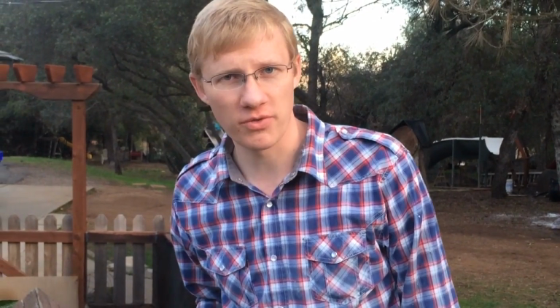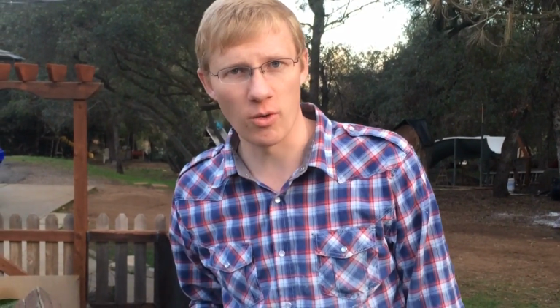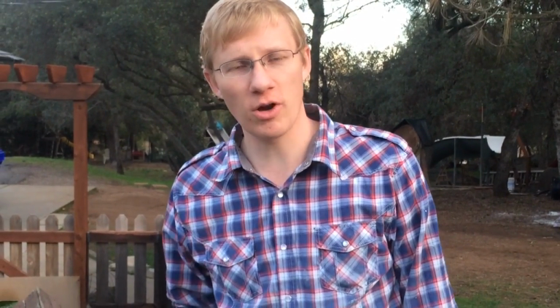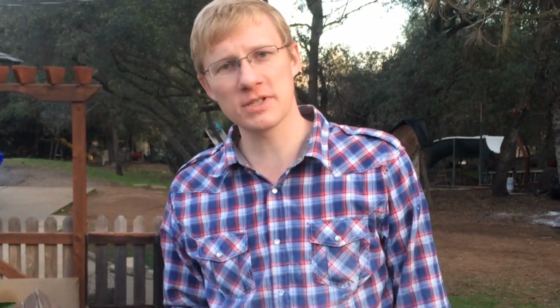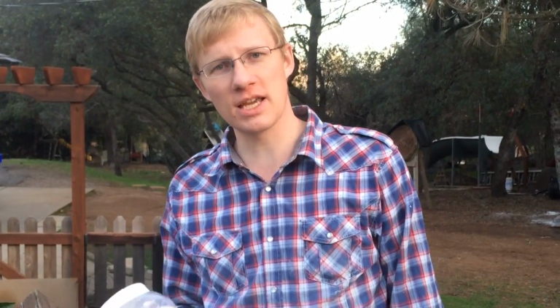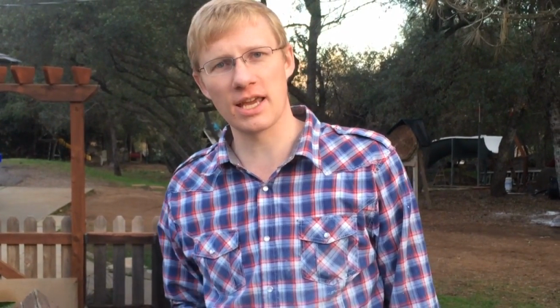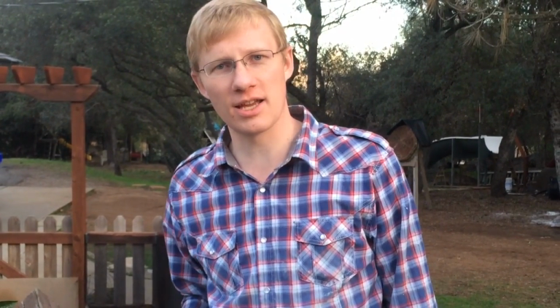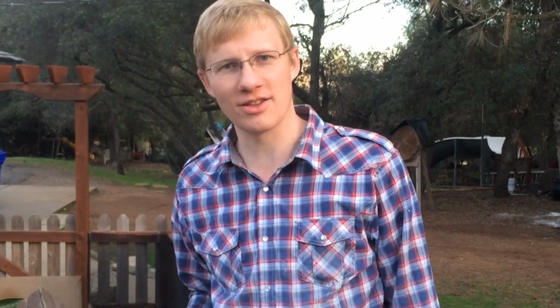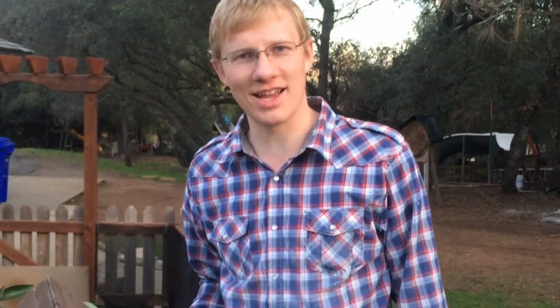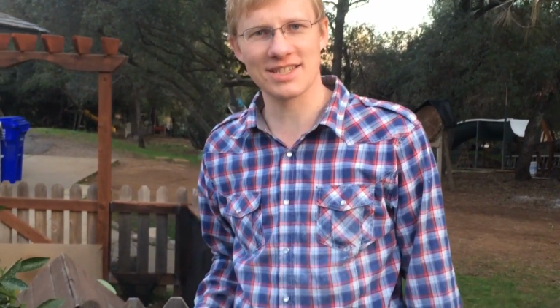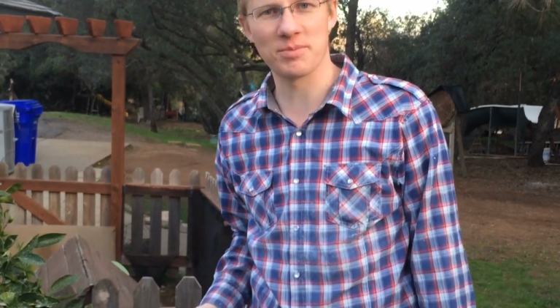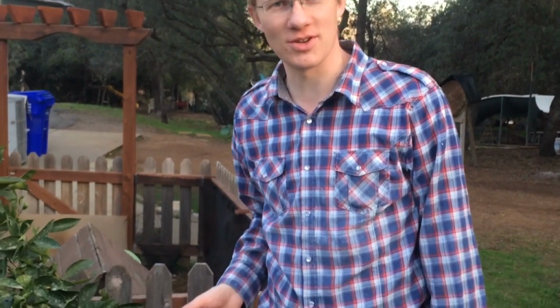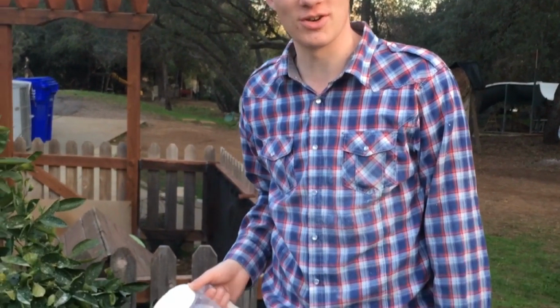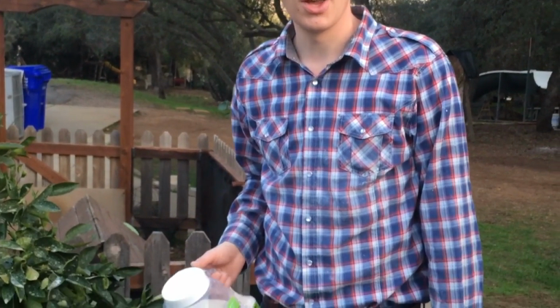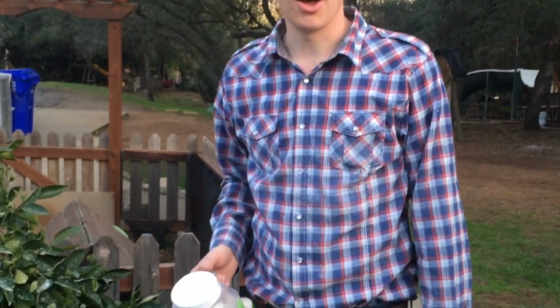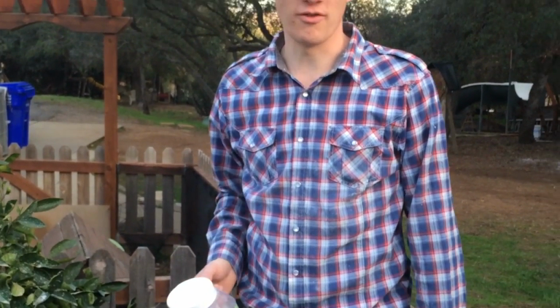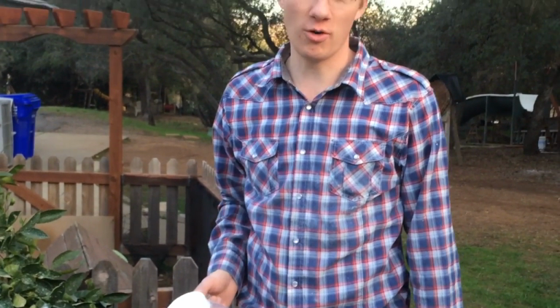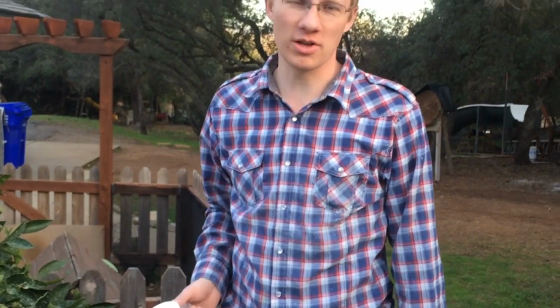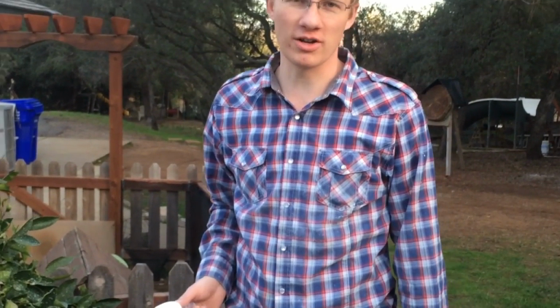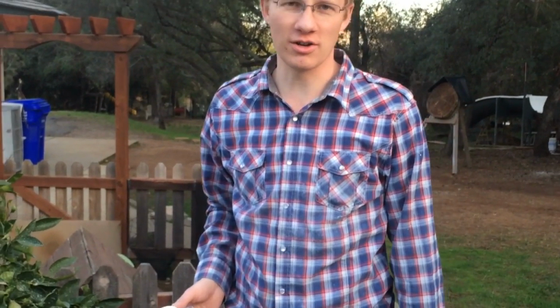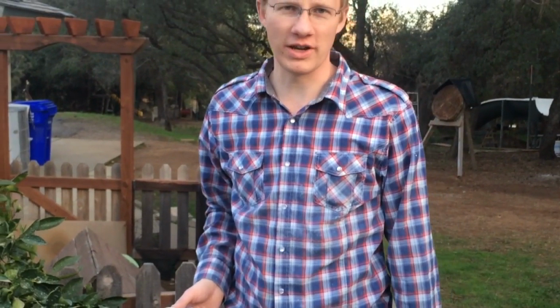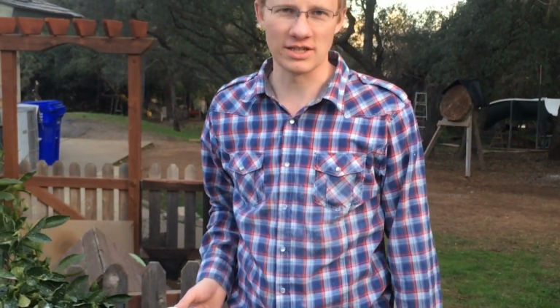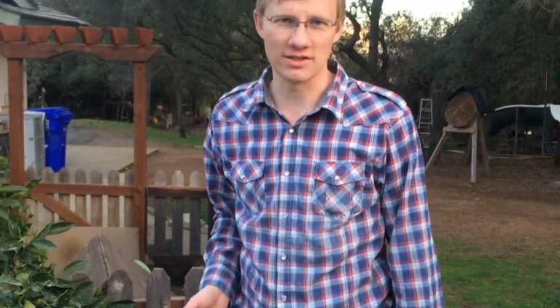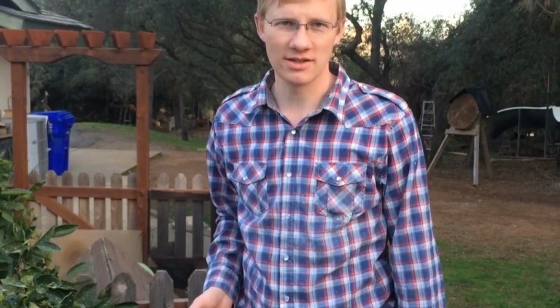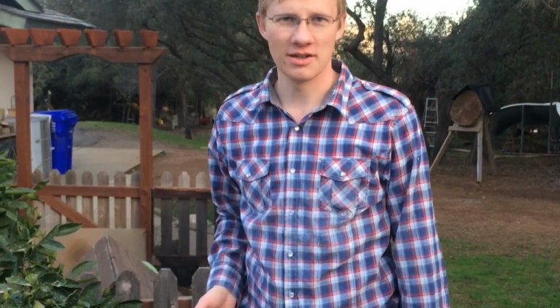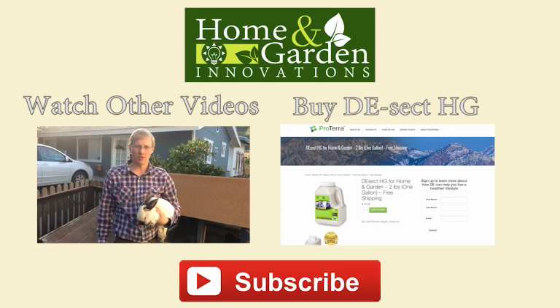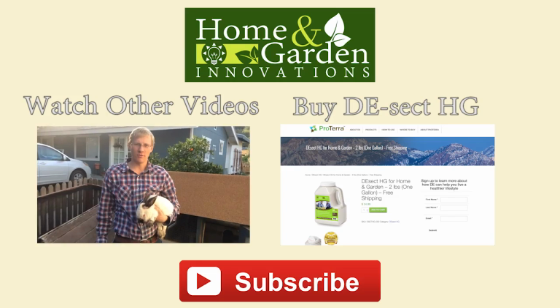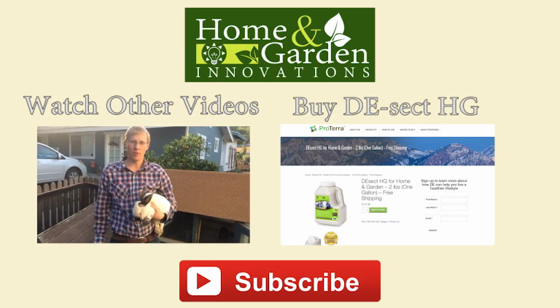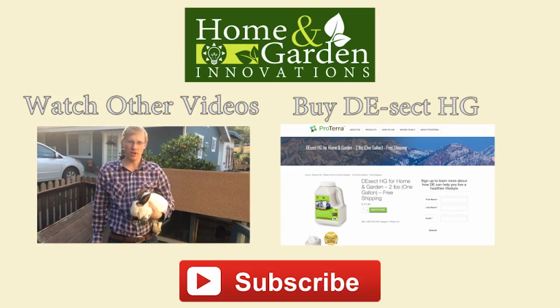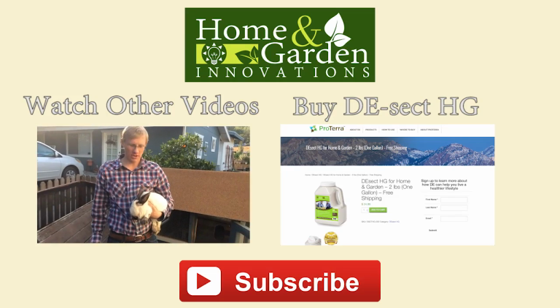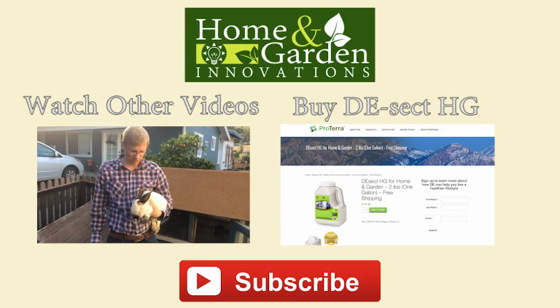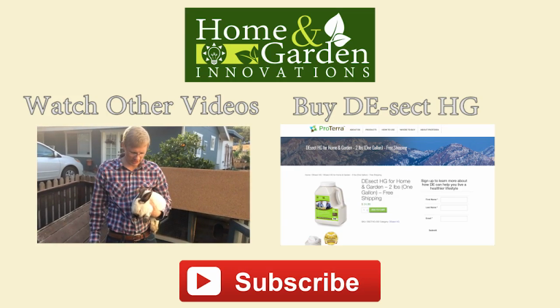We hope to see you again on the next episode of Home and Garden Innovations. We'll see you next week. Bye!